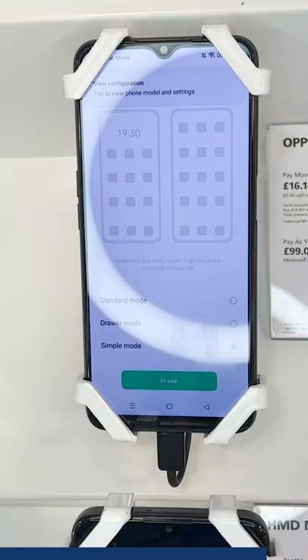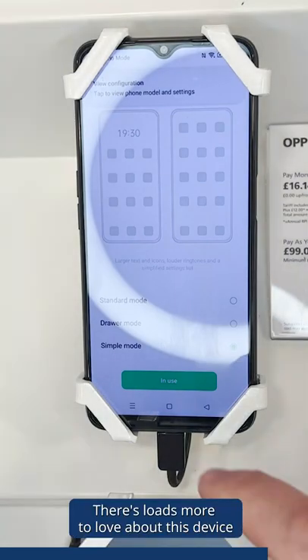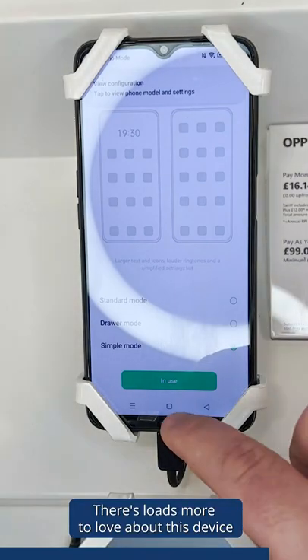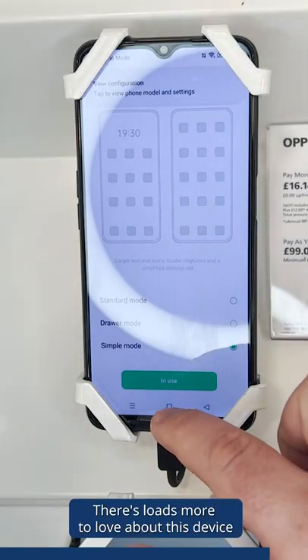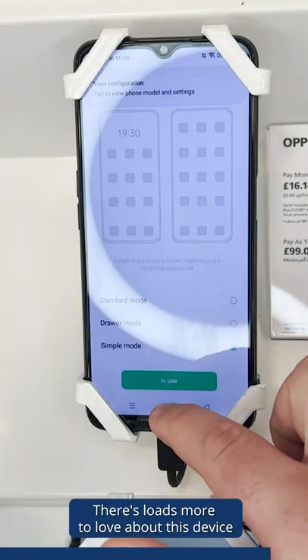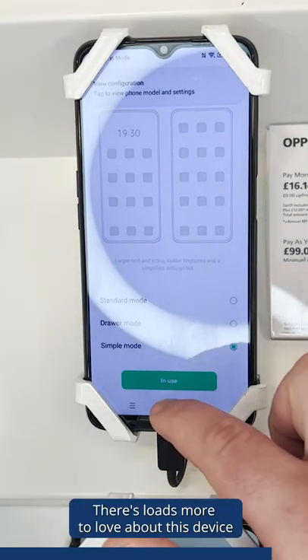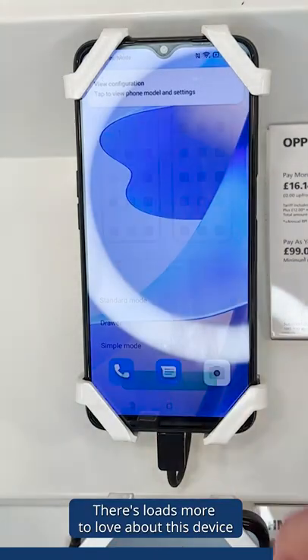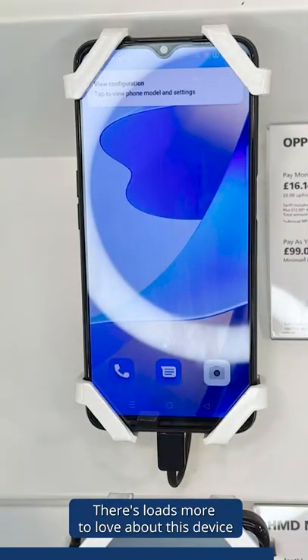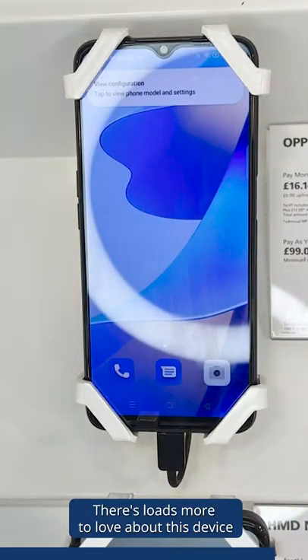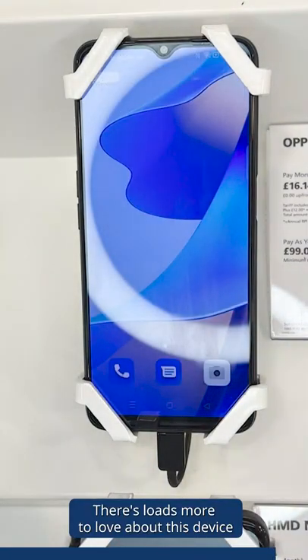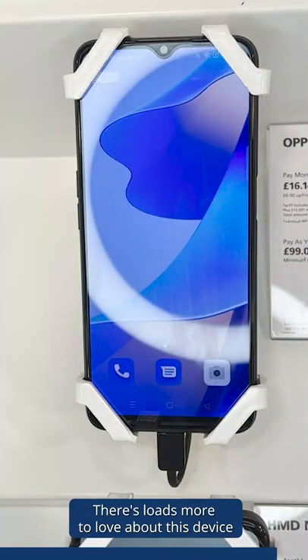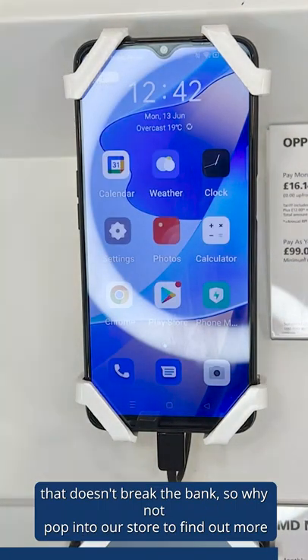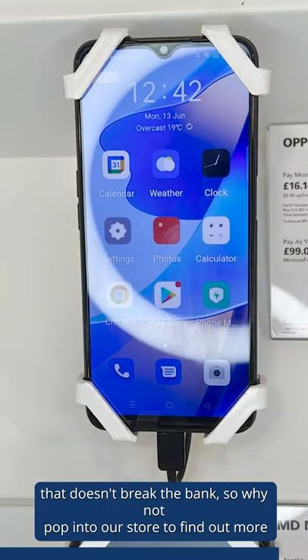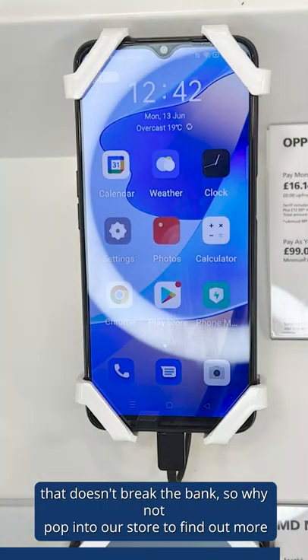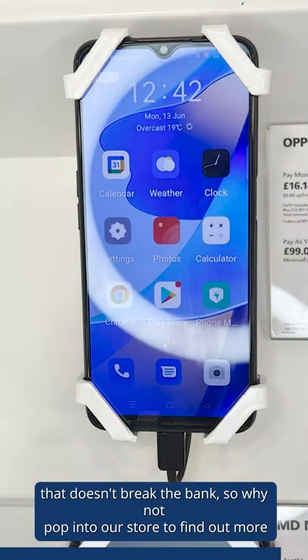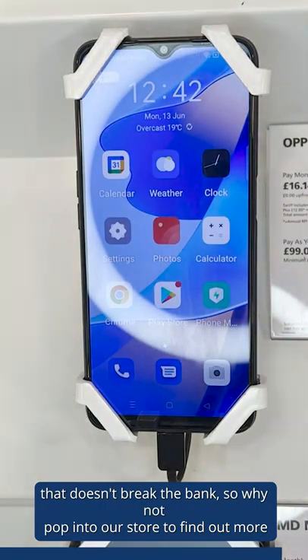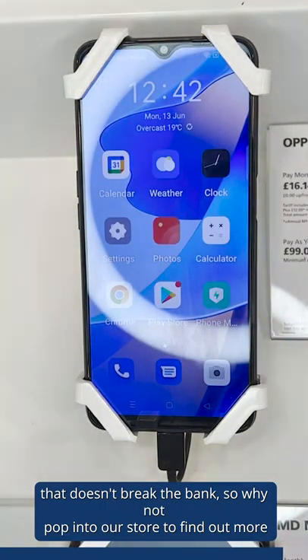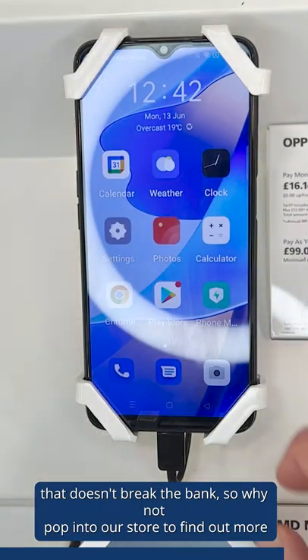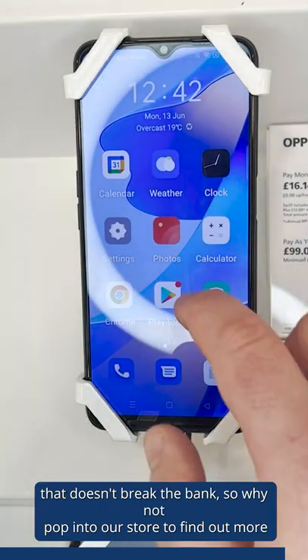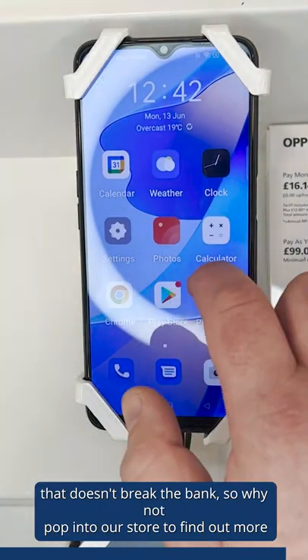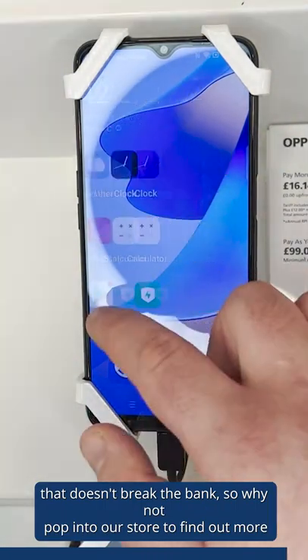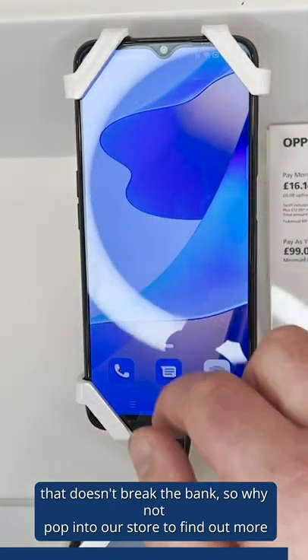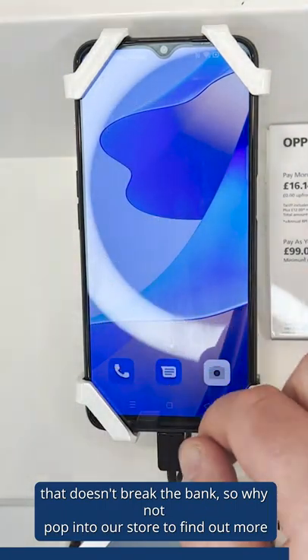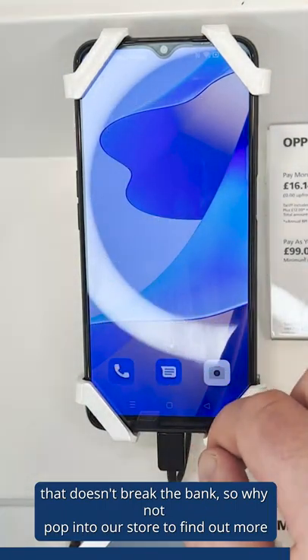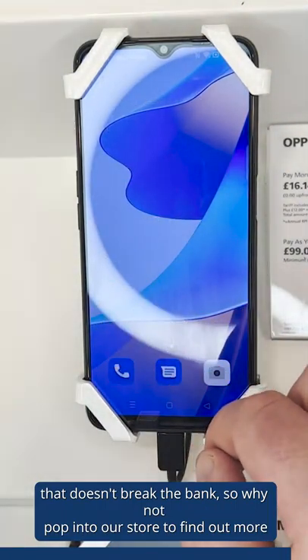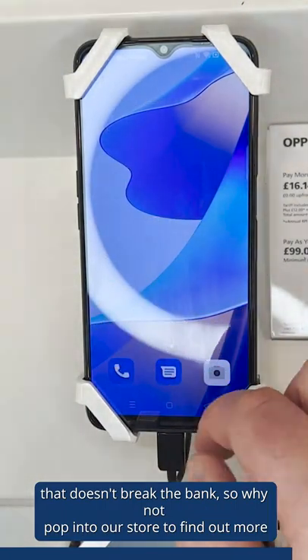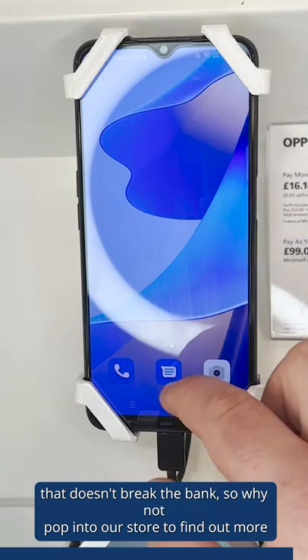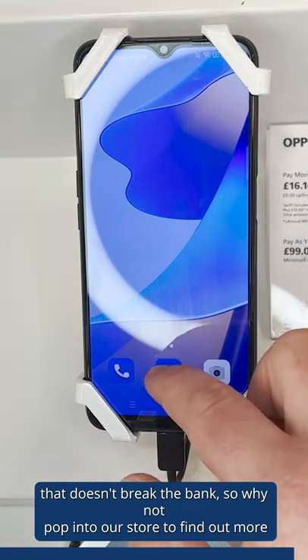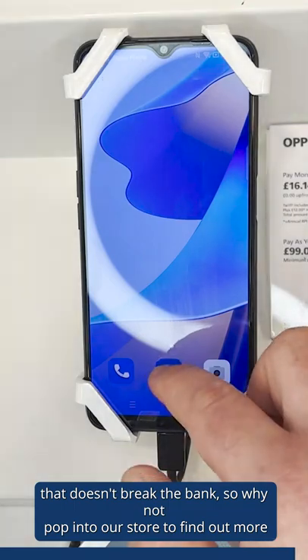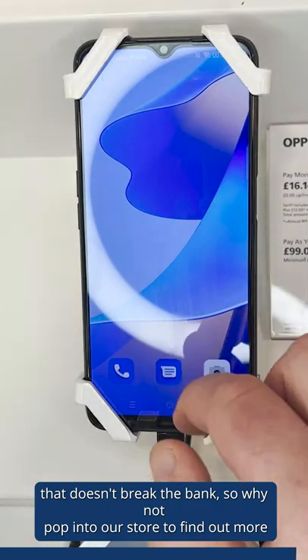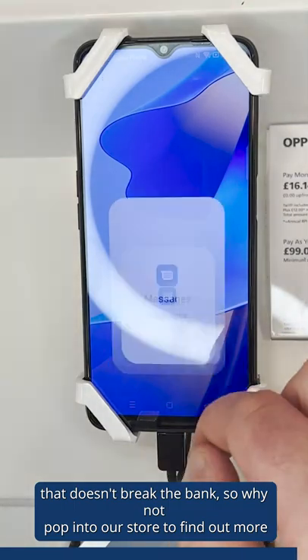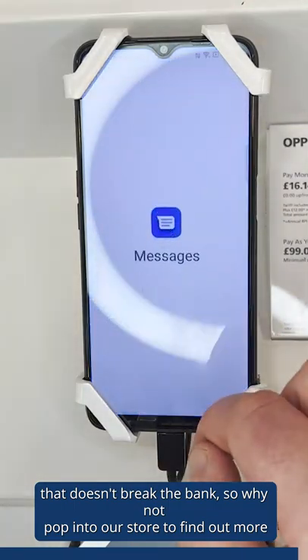There's loads more to love about this device that doesn't break the bank, so why not pop into our store to find out more?